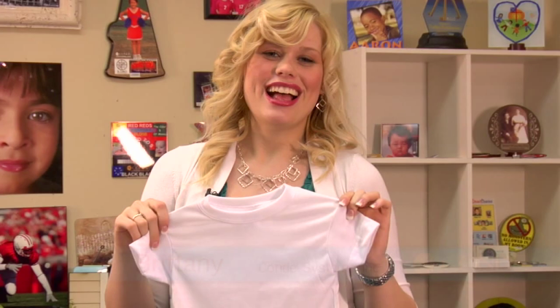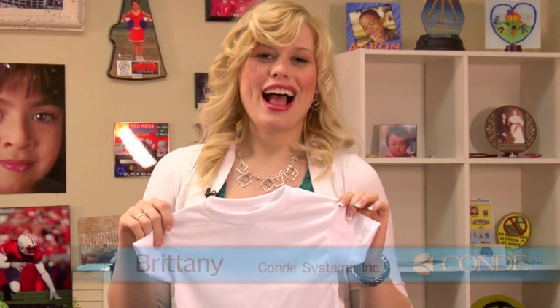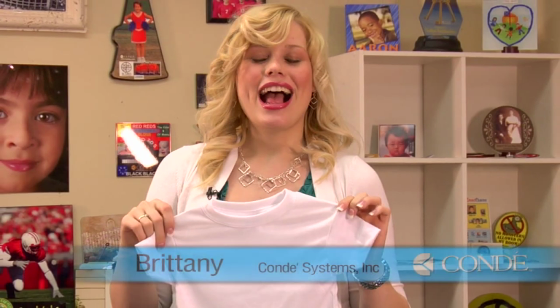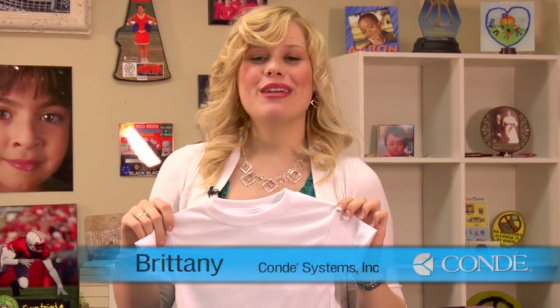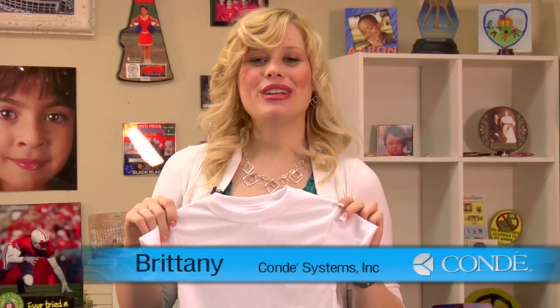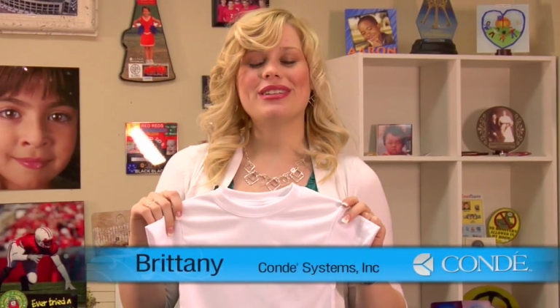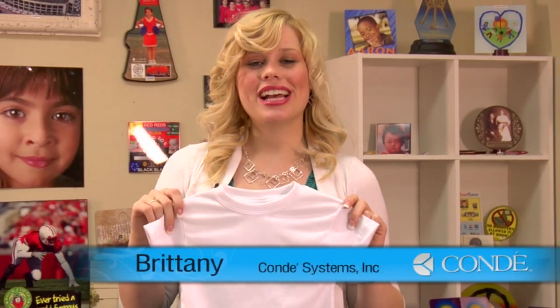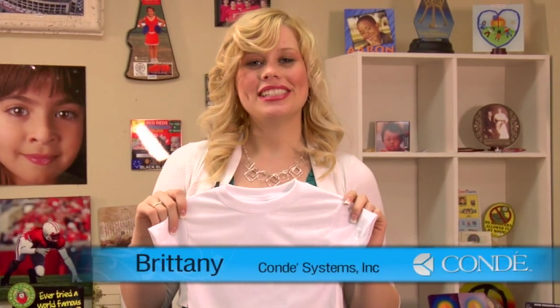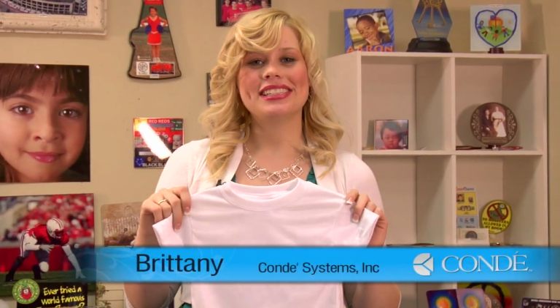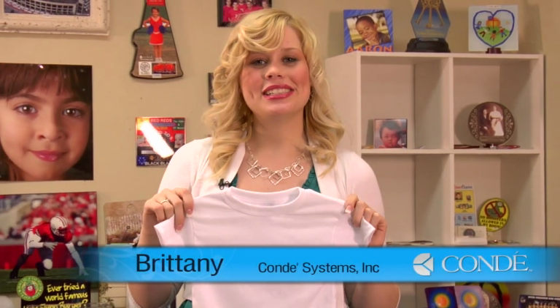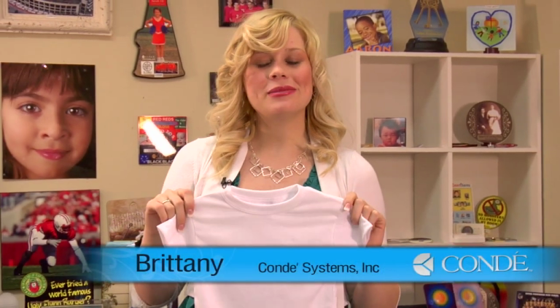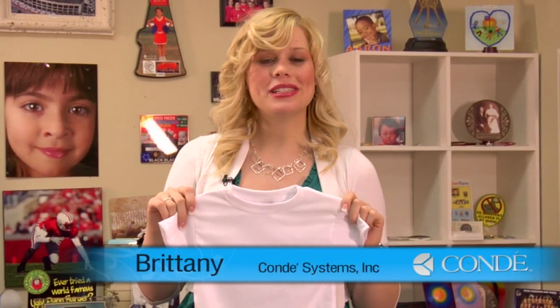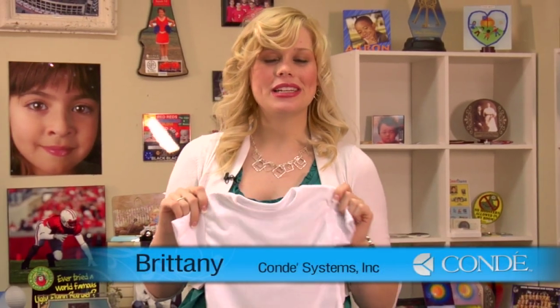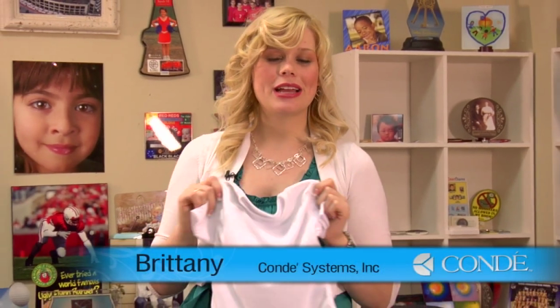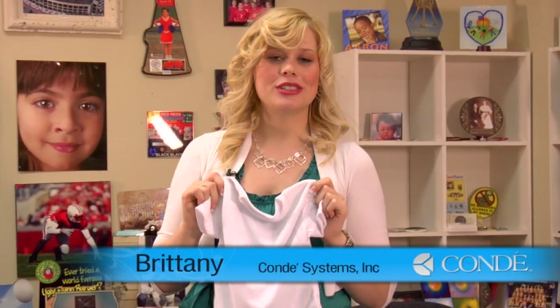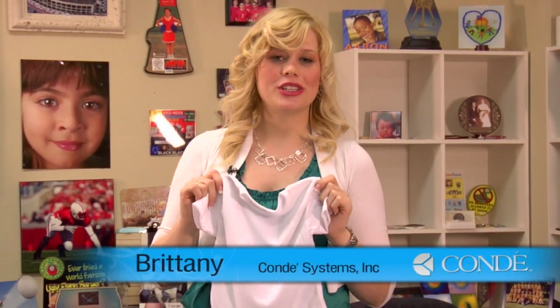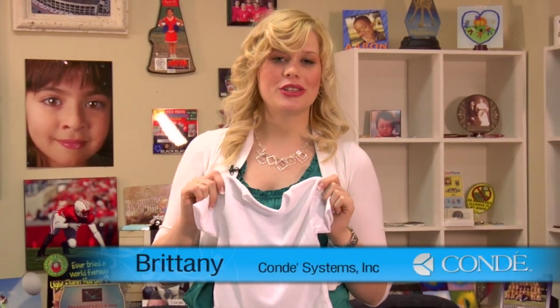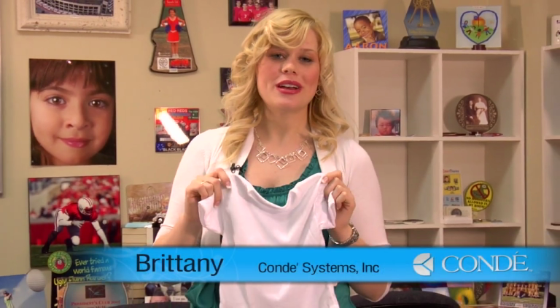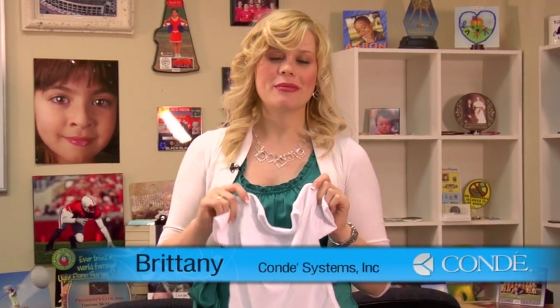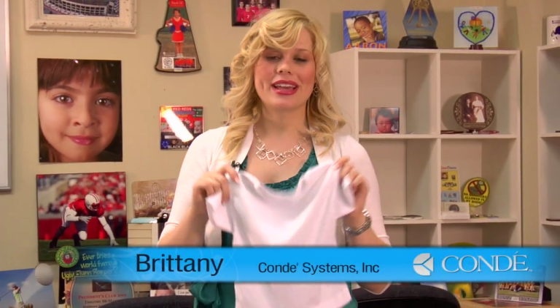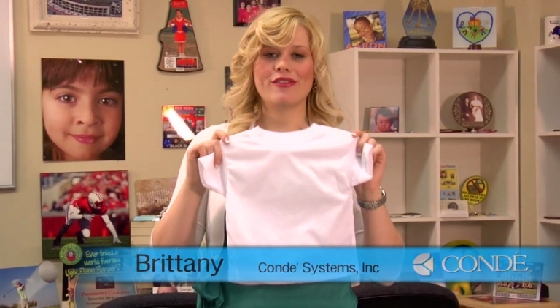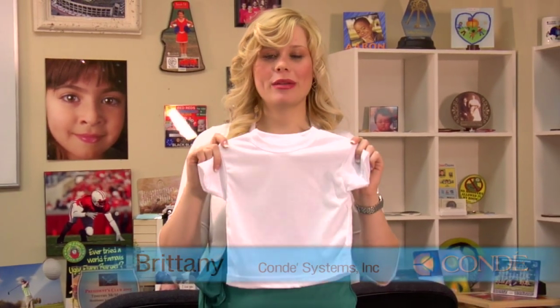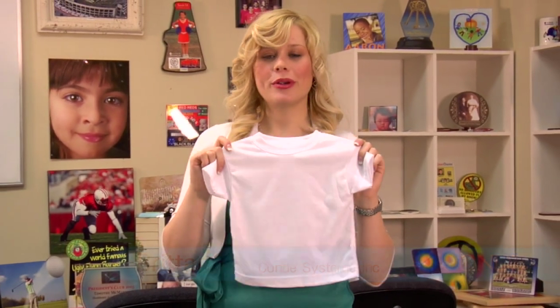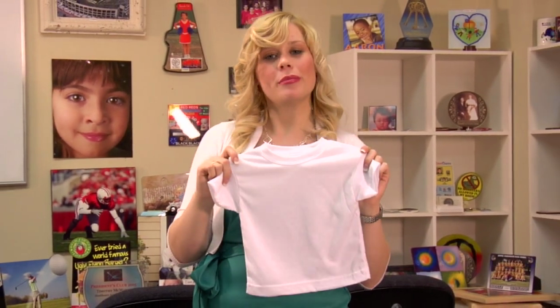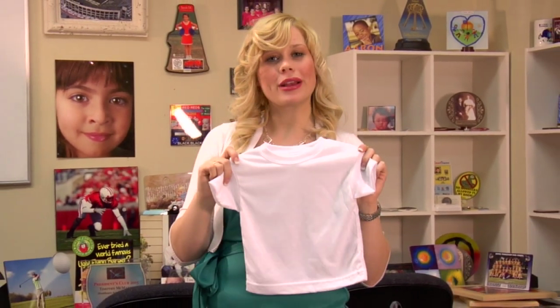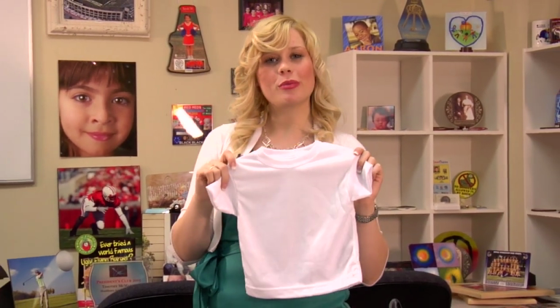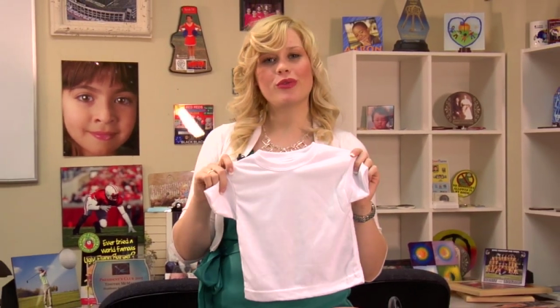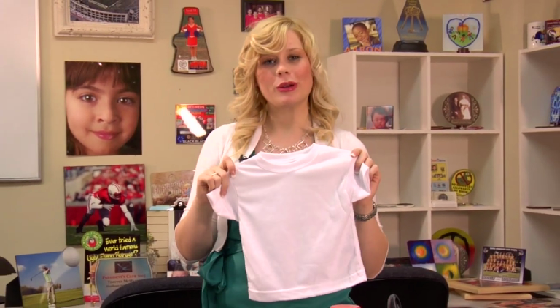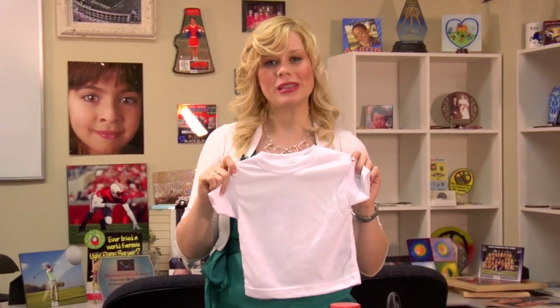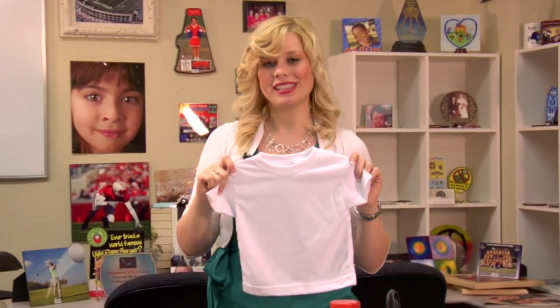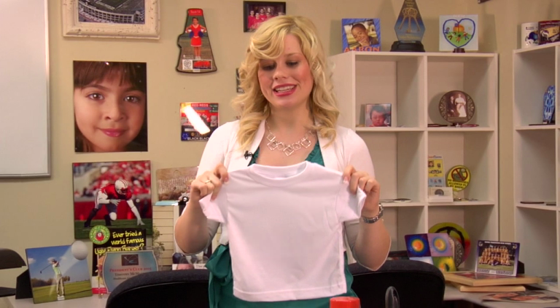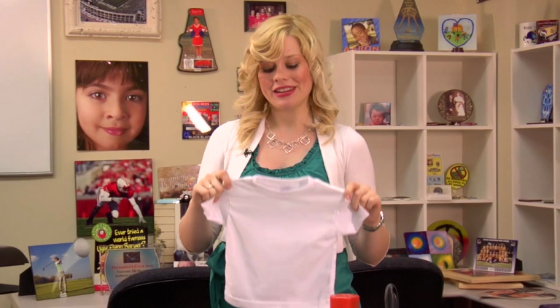Hi, I'm Brittany with Condi Systems and today I'm going to show you how to make a Vapor Micro Performance Tee.